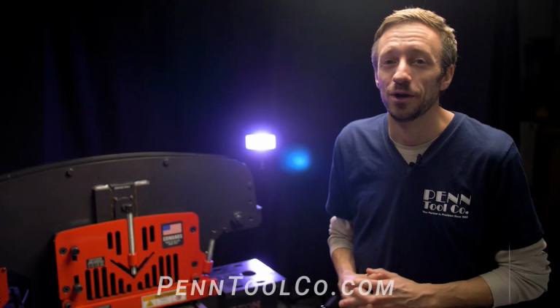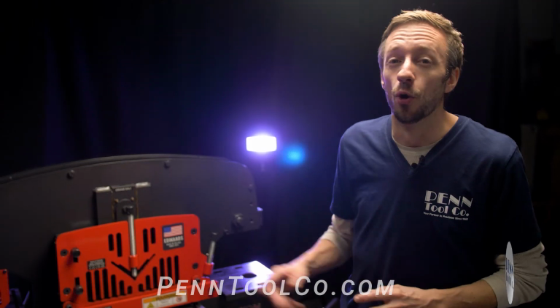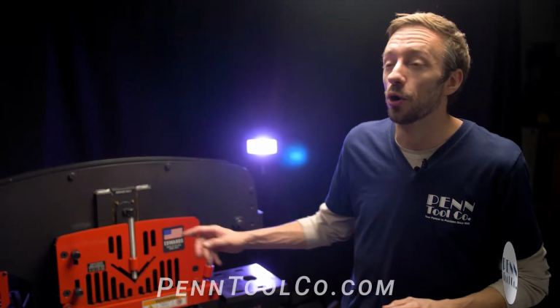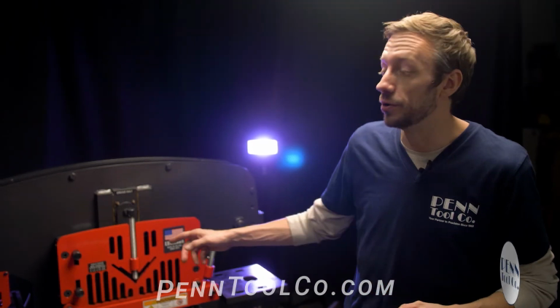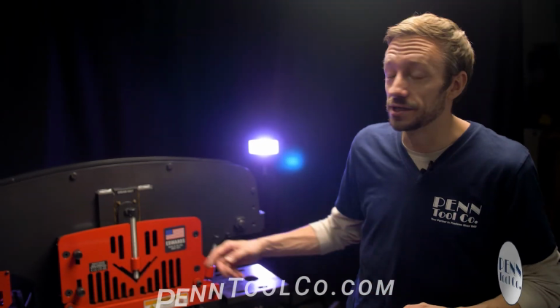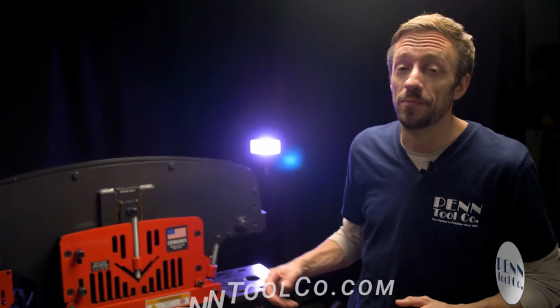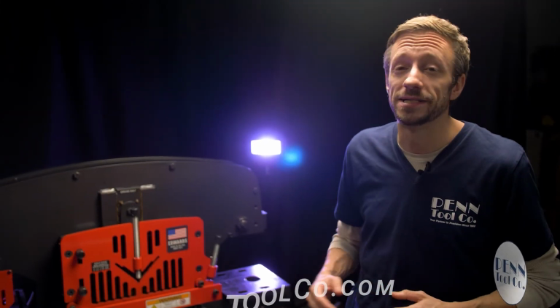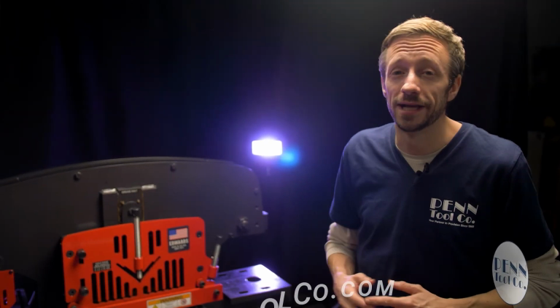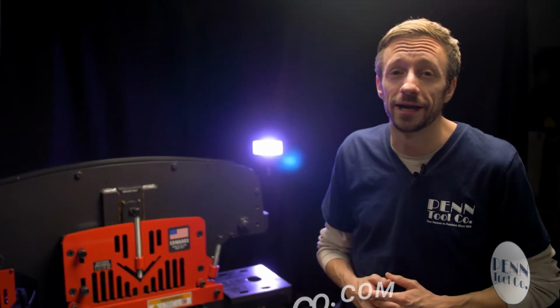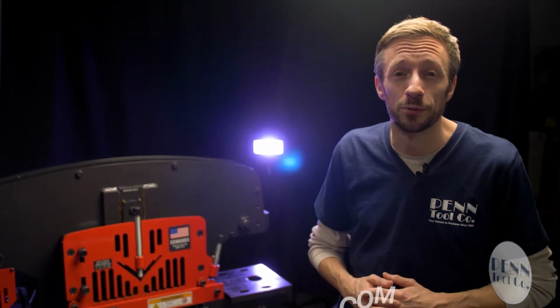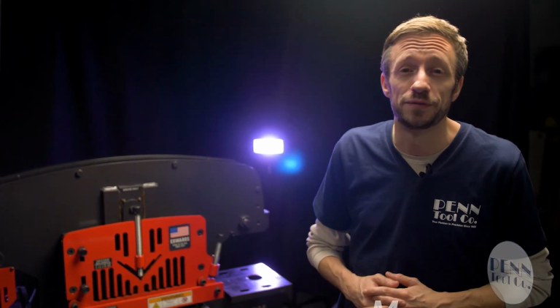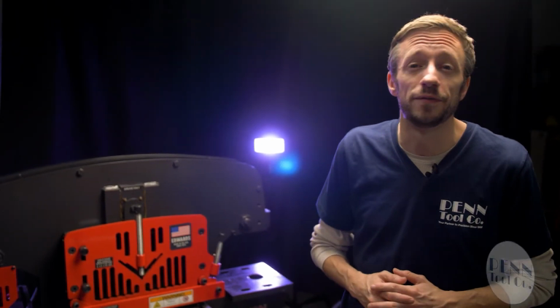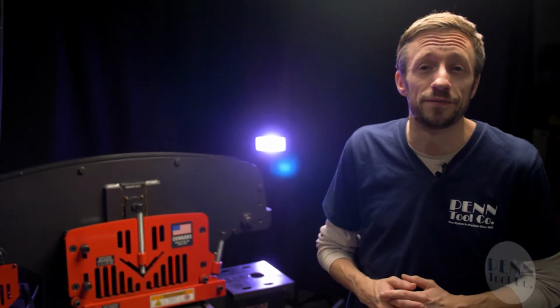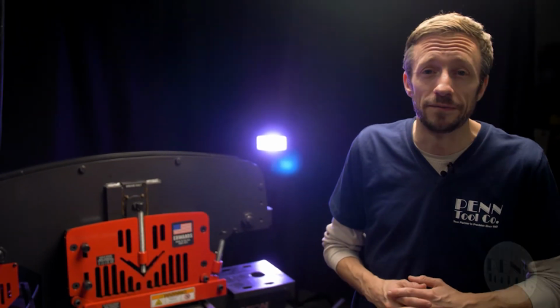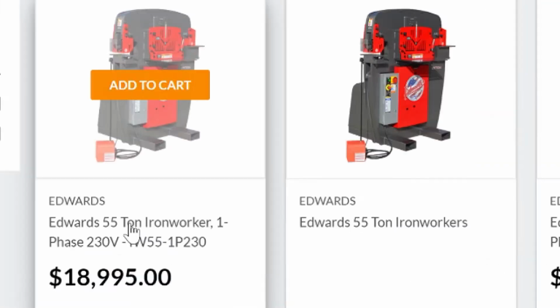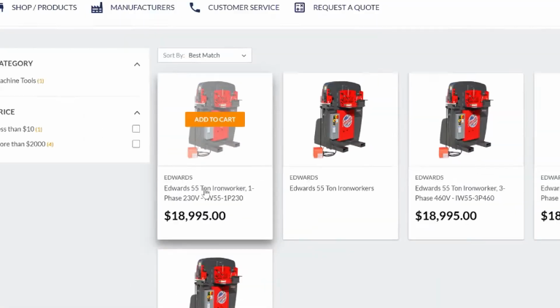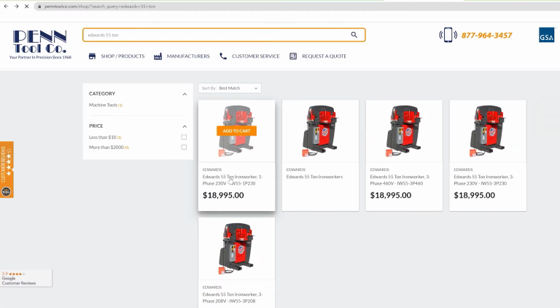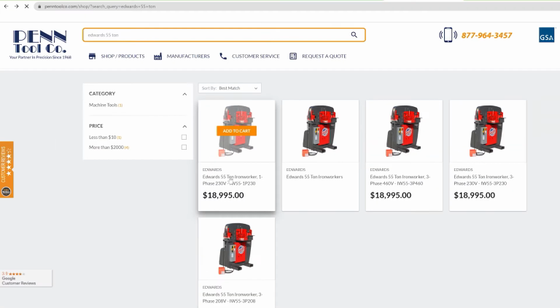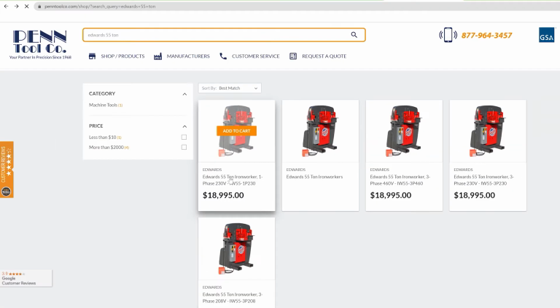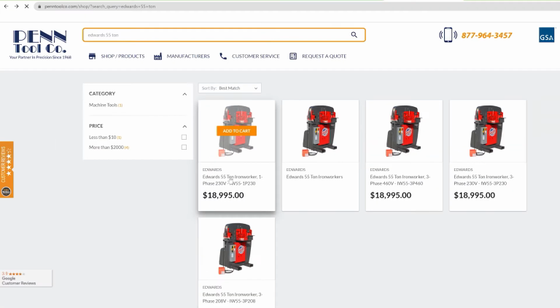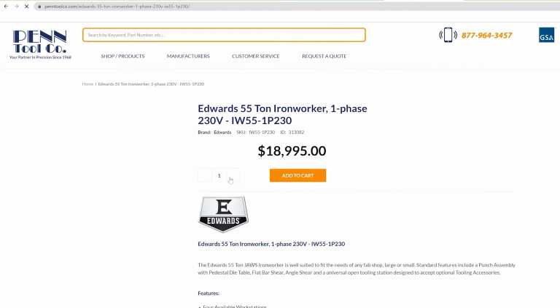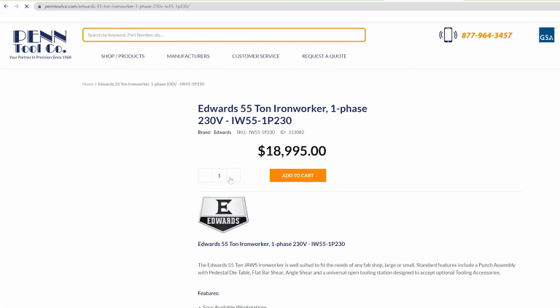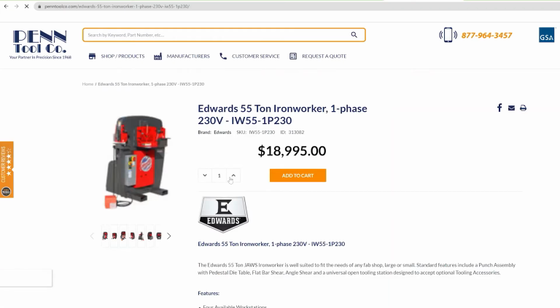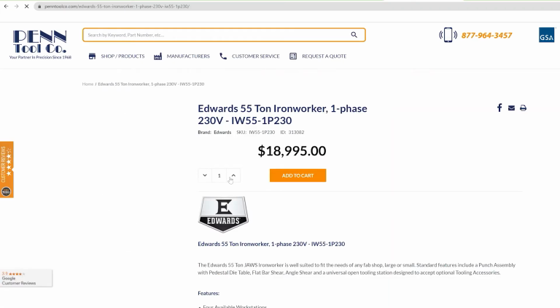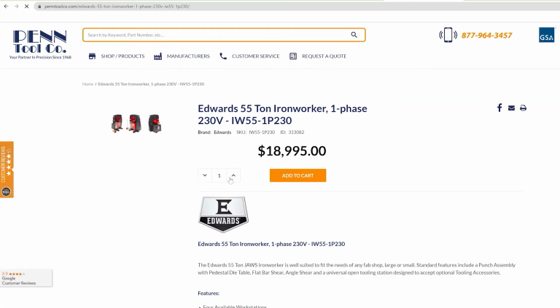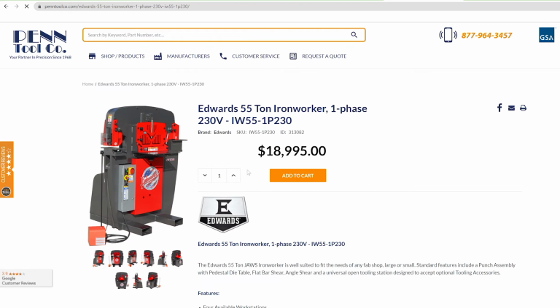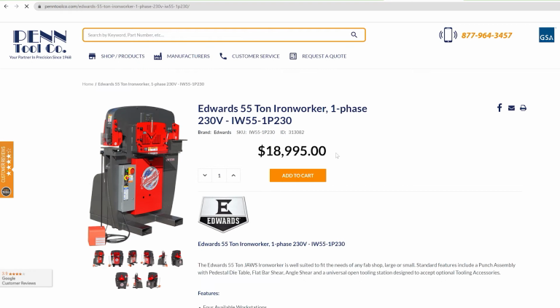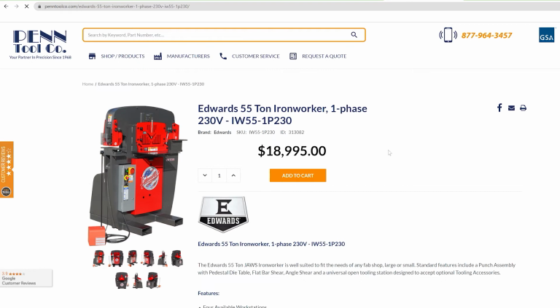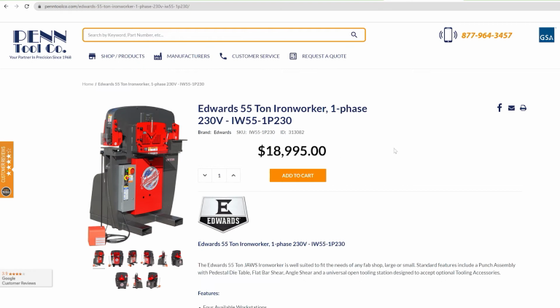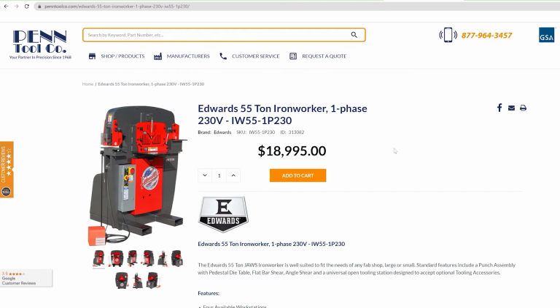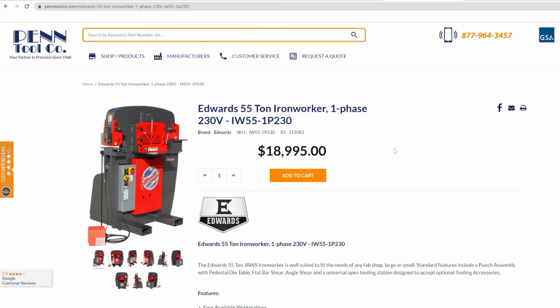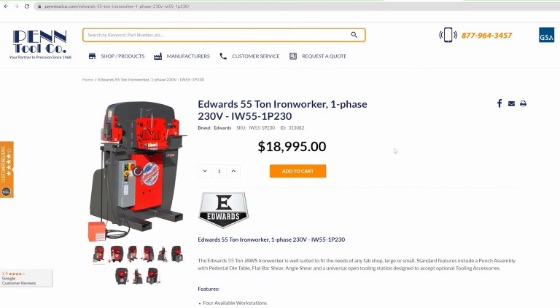Order this best-selling Edwards 55-ton iron worker at pentoolcode.com today.